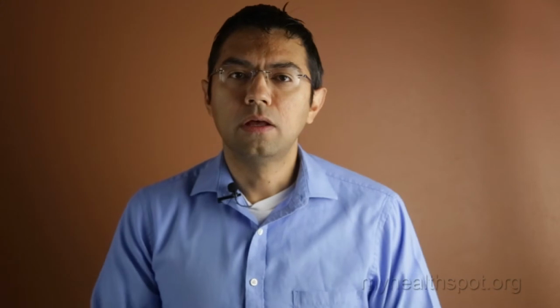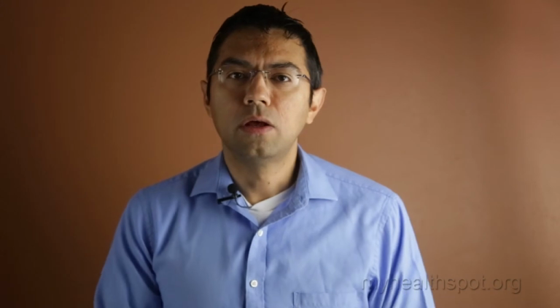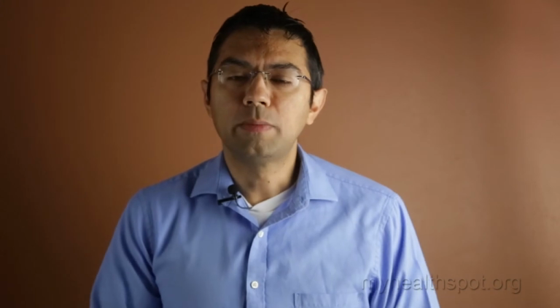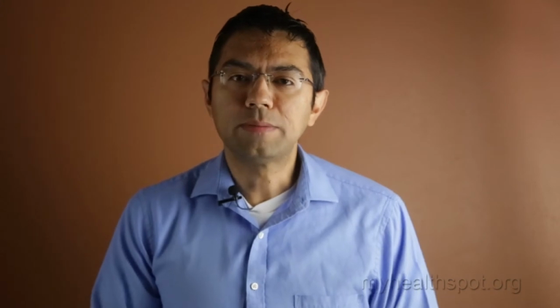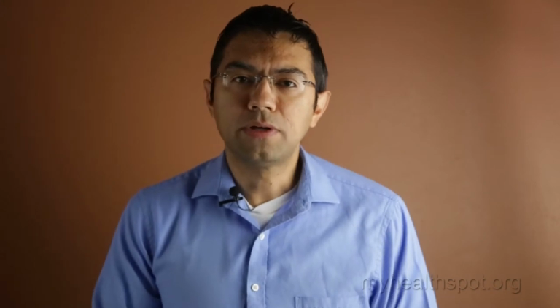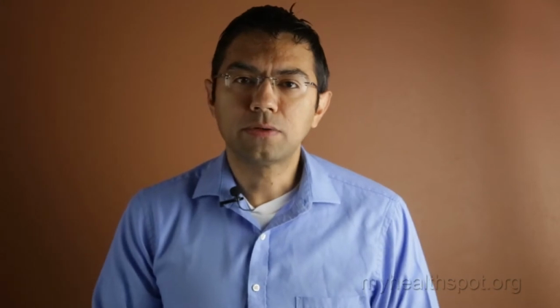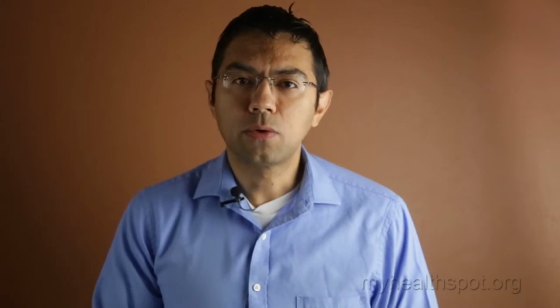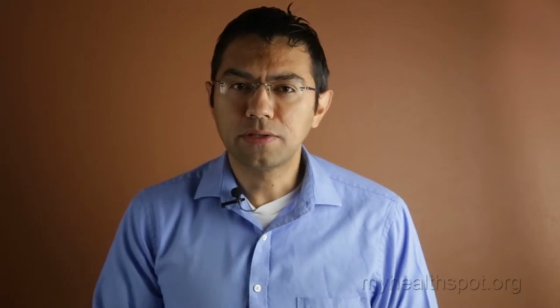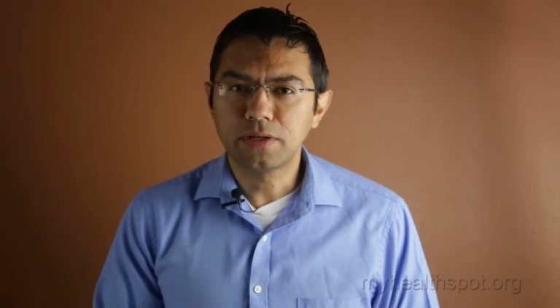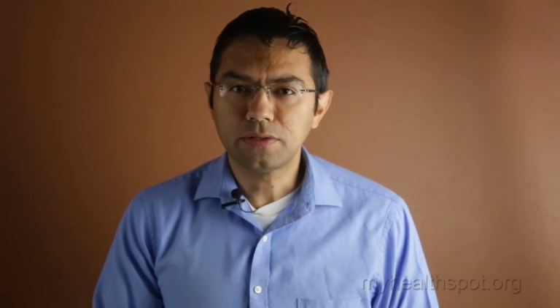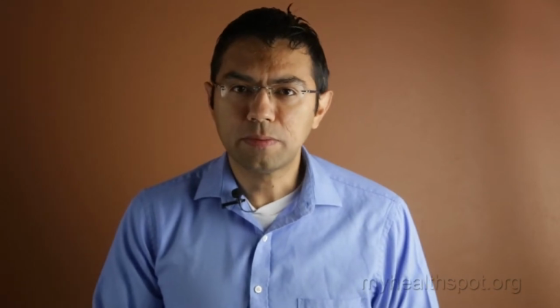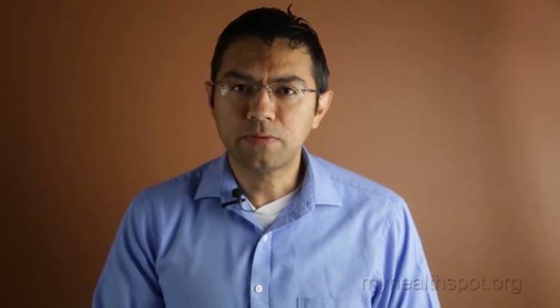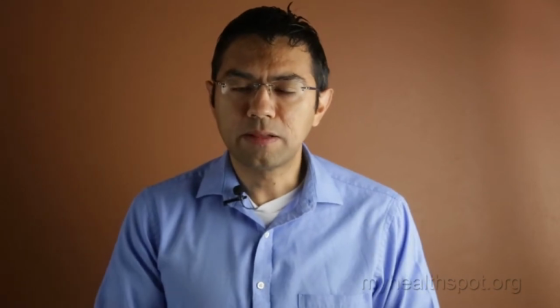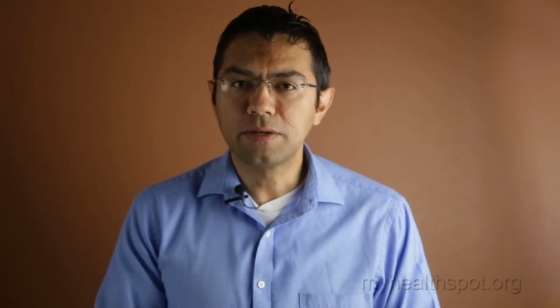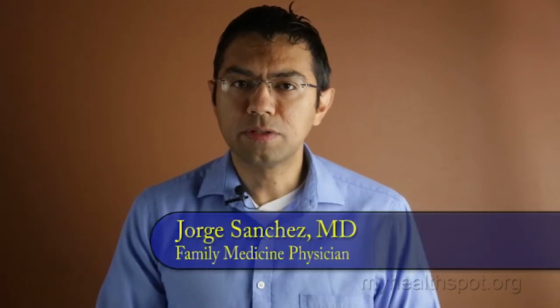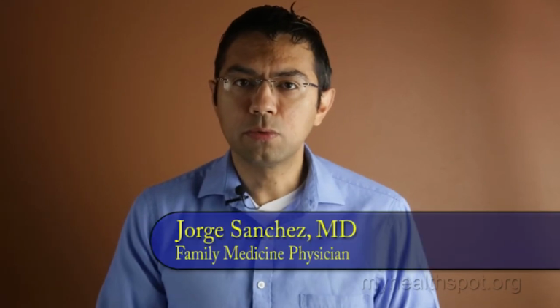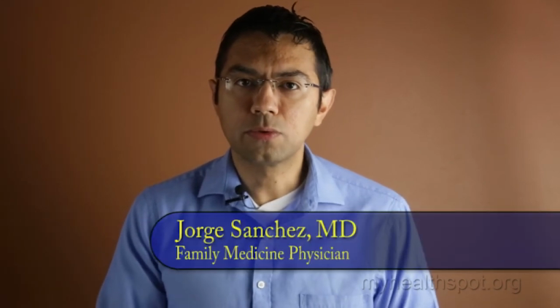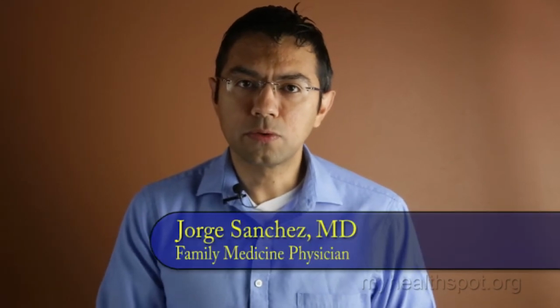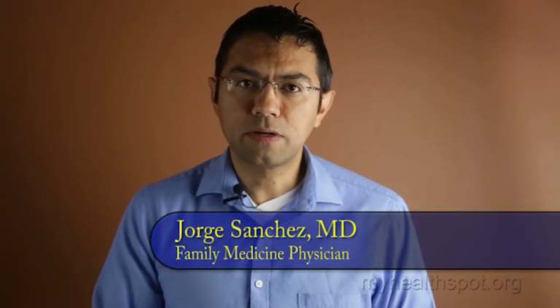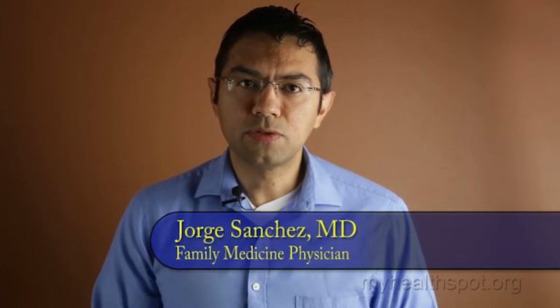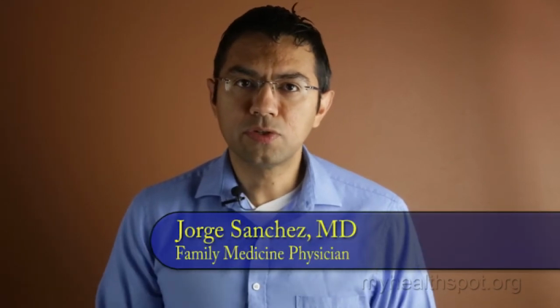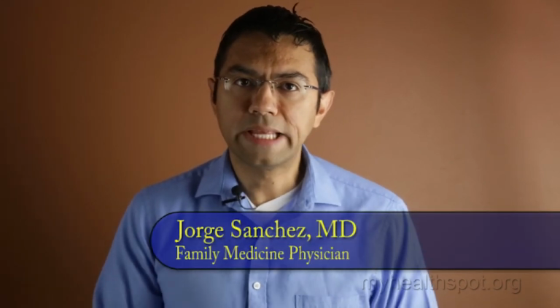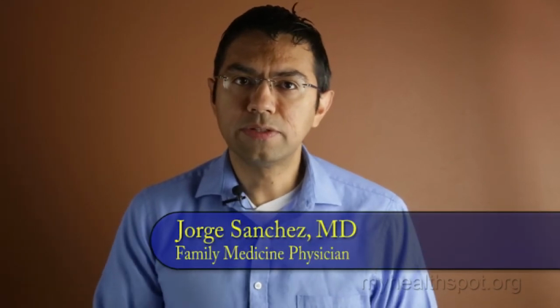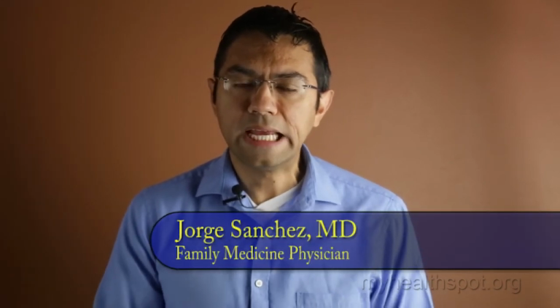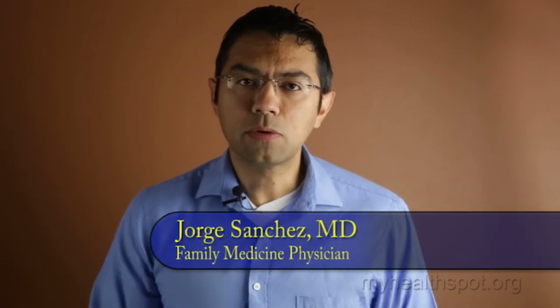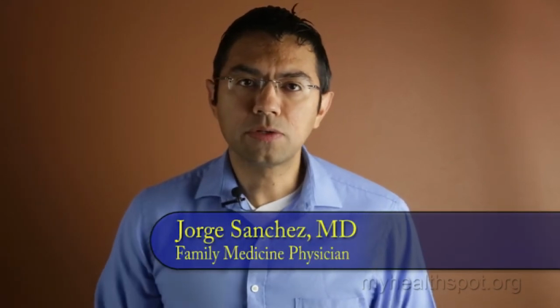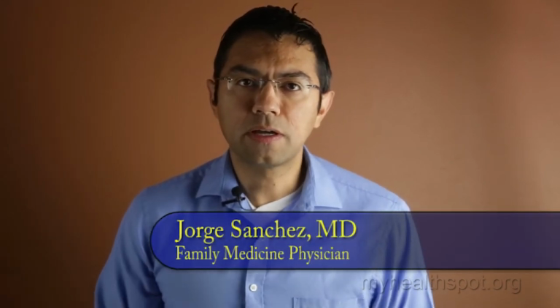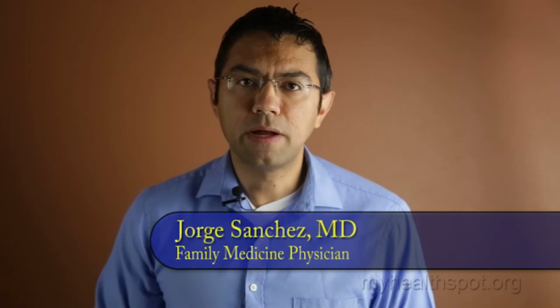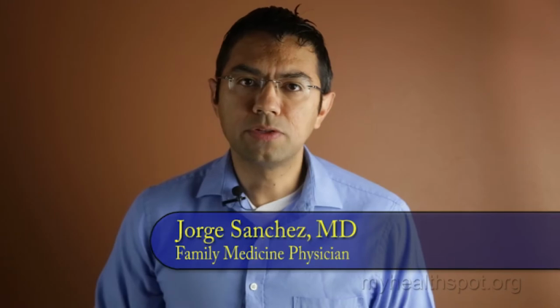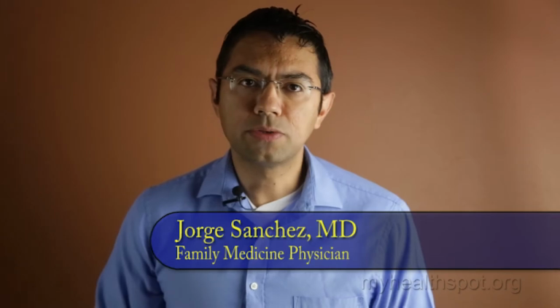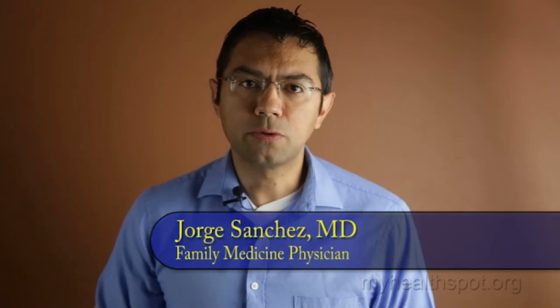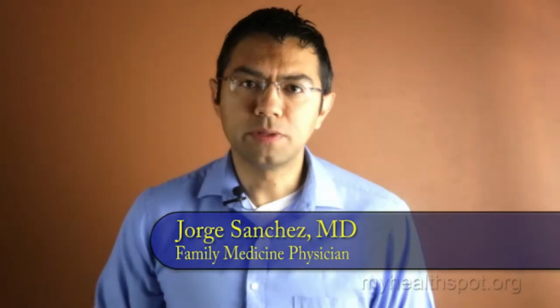Hello, my name is Dr. Jorge Sanchez. I'm a family medicine board certified physician. And today we're going to talk about genital herpes.